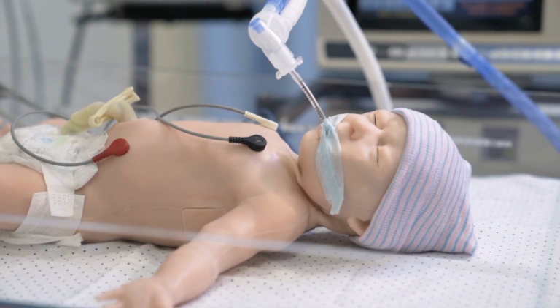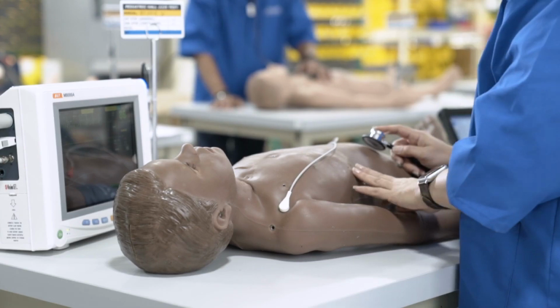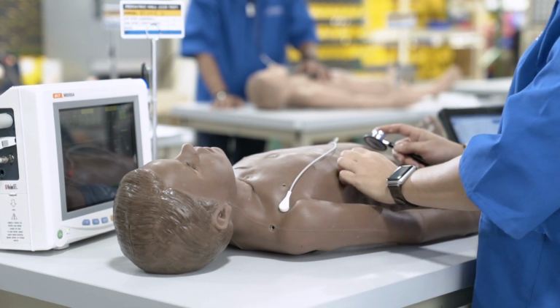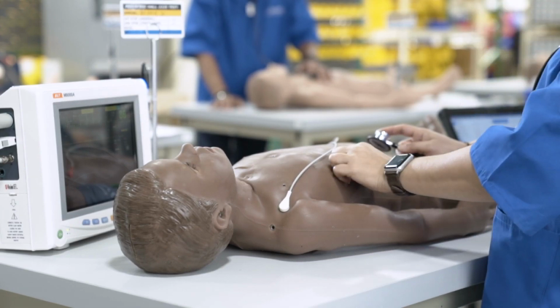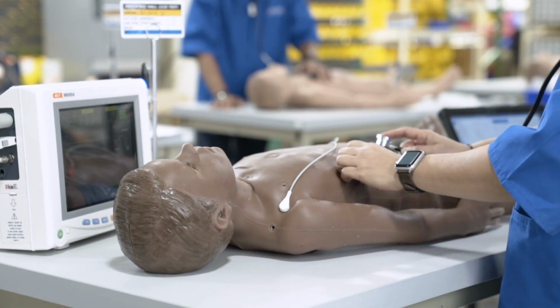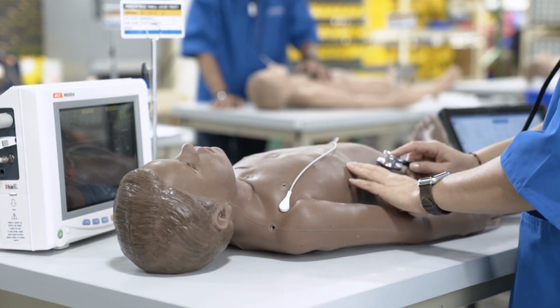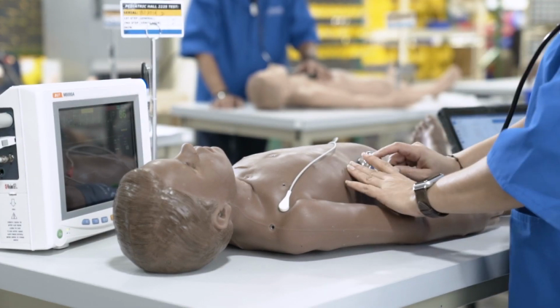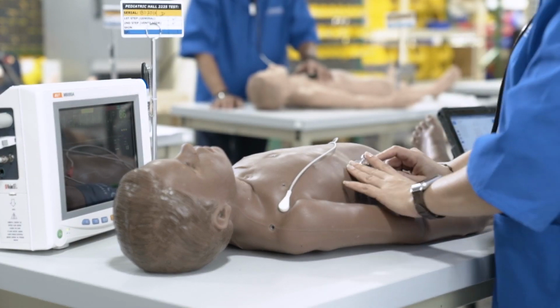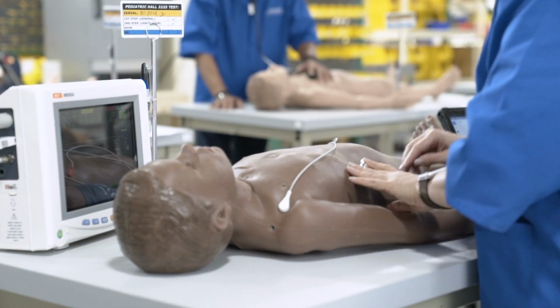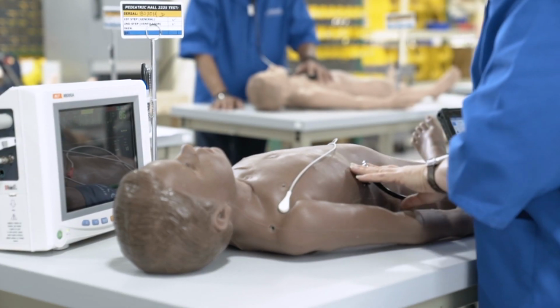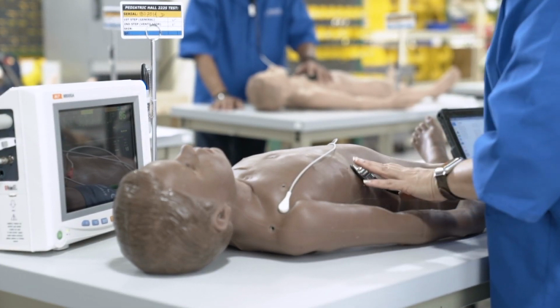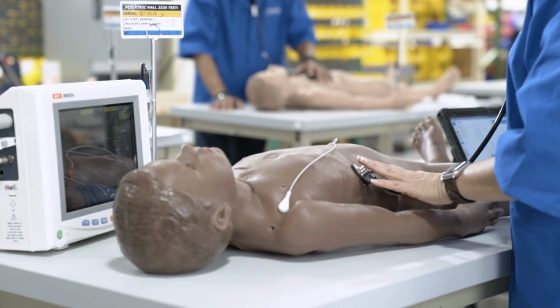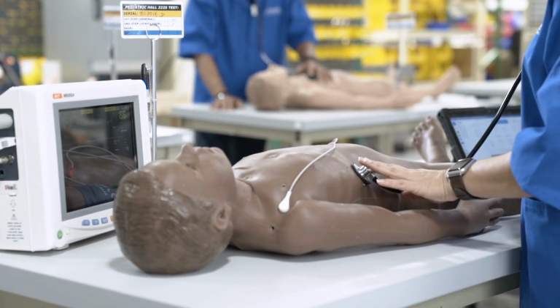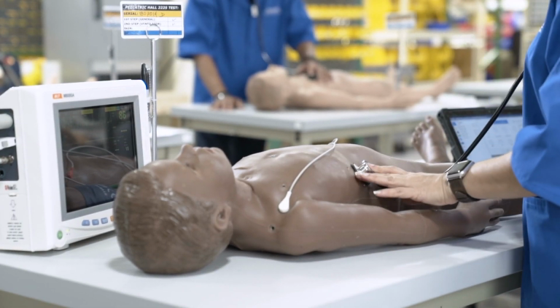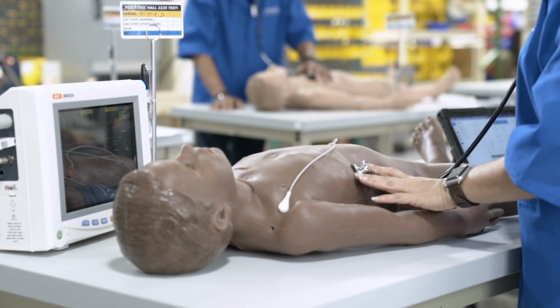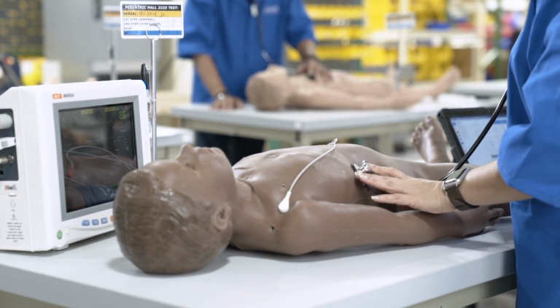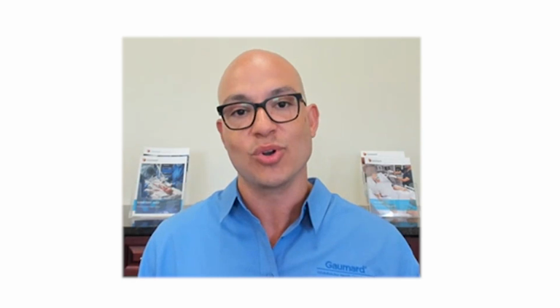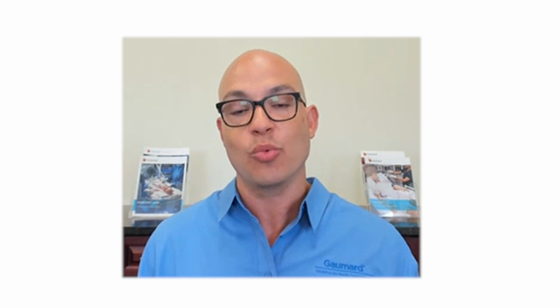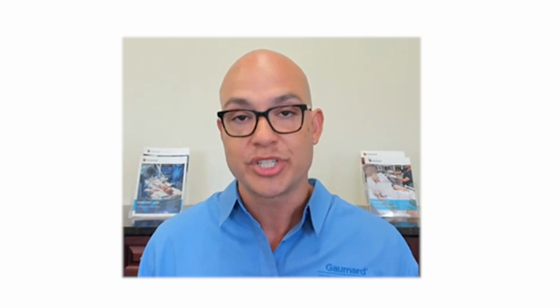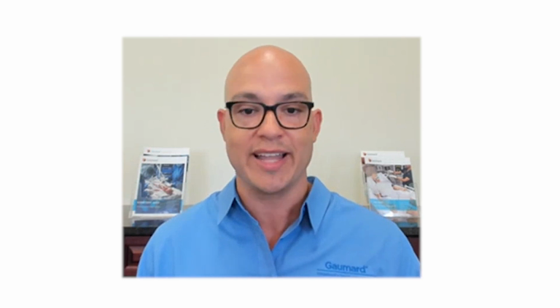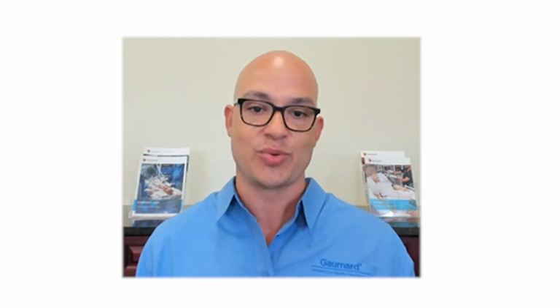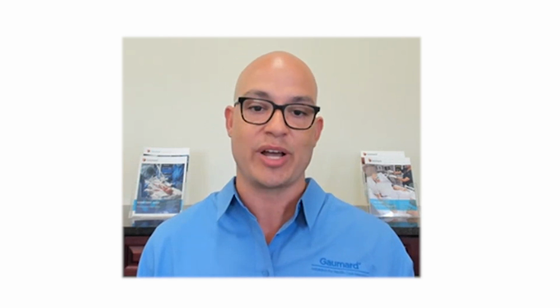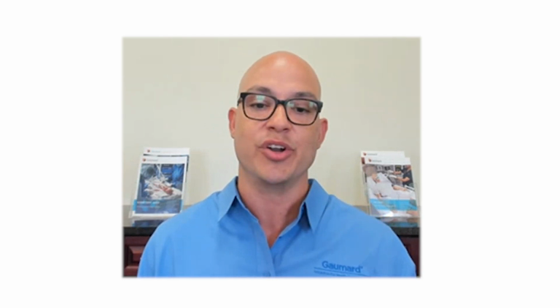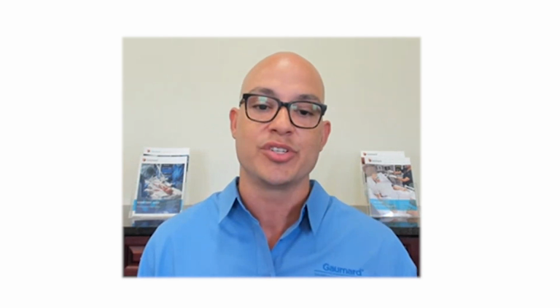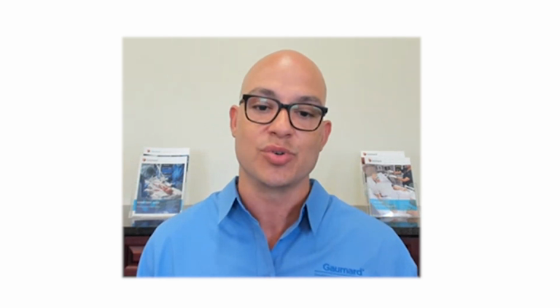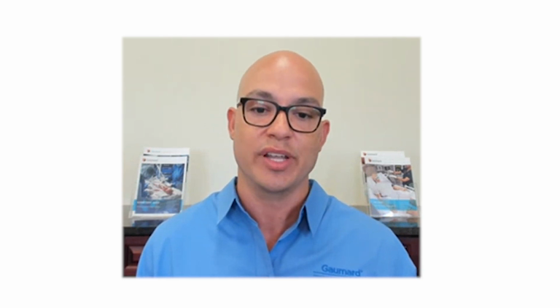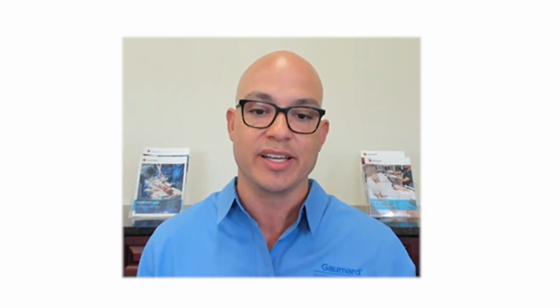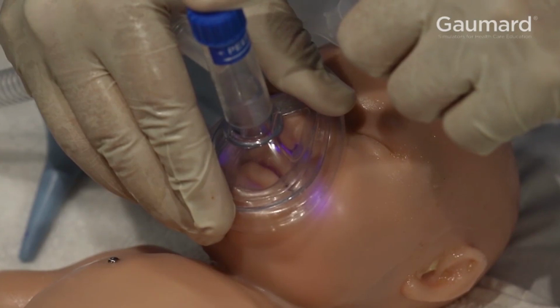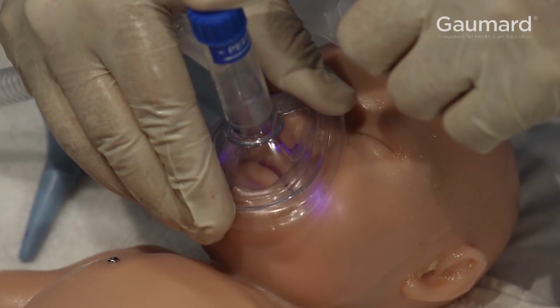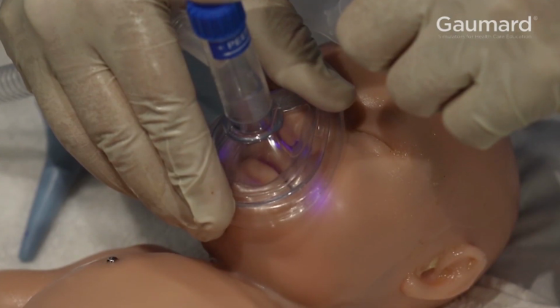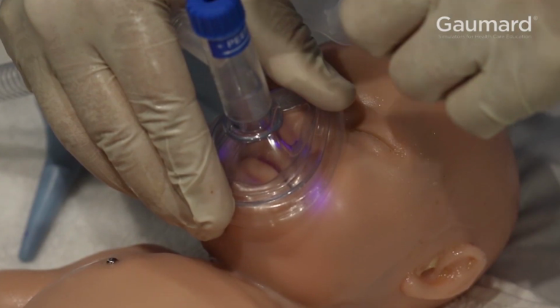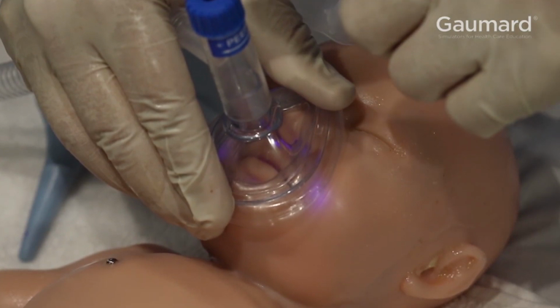We hear a lot of clients say, 'I wish I had this when I was in medical school,' or 'I wish I had this when I was in nursing school.' And they can really see the value.